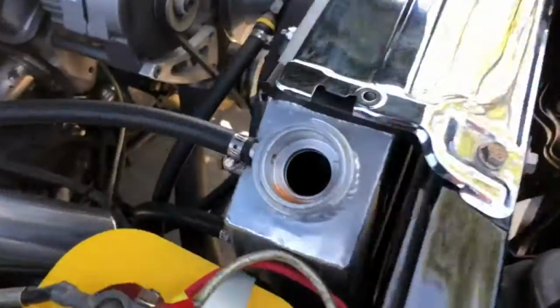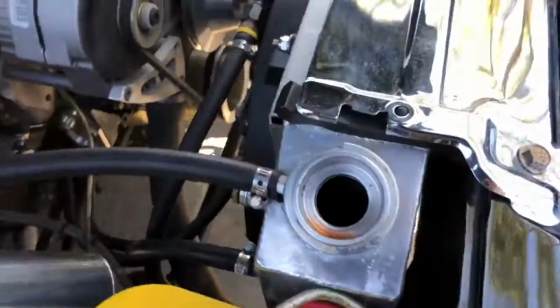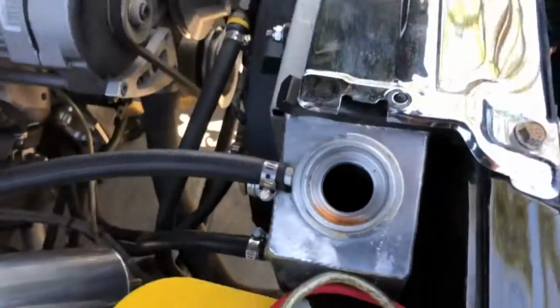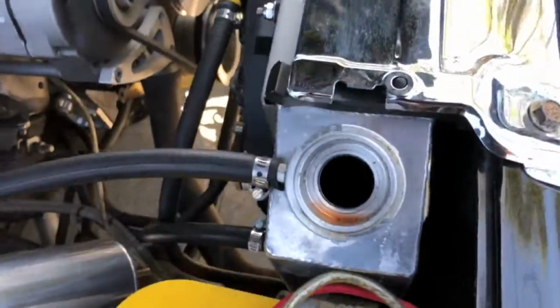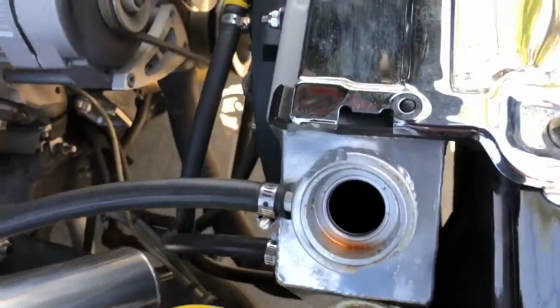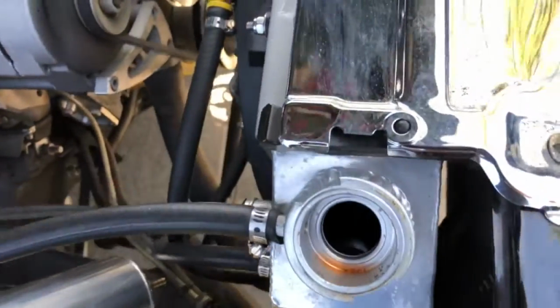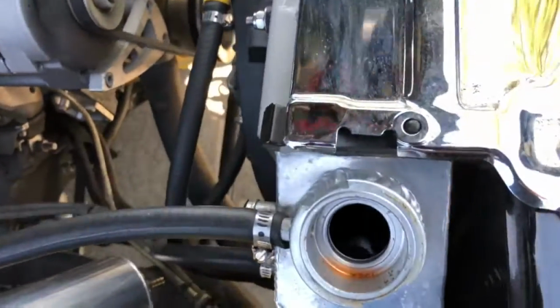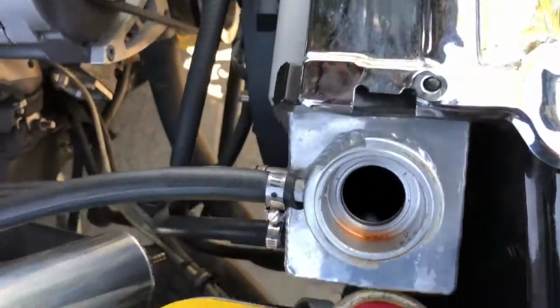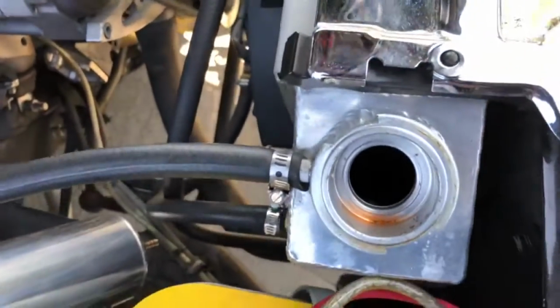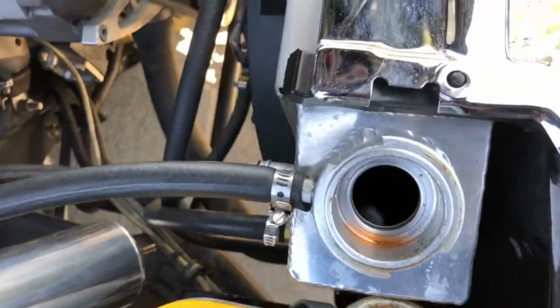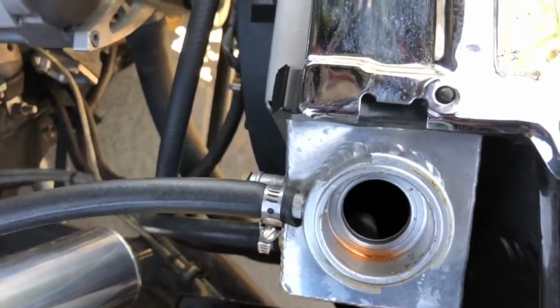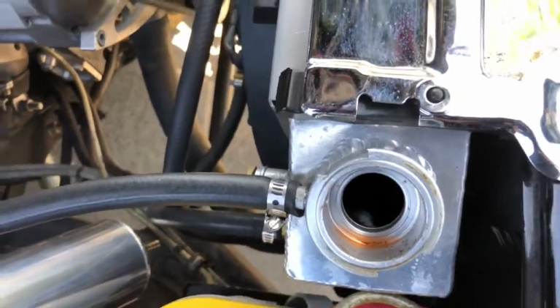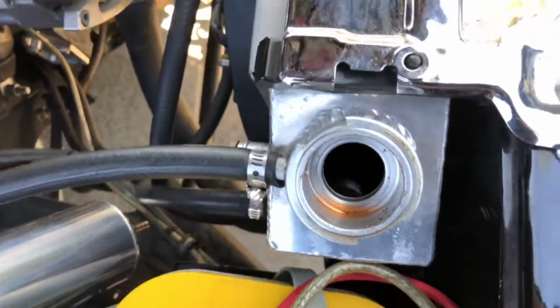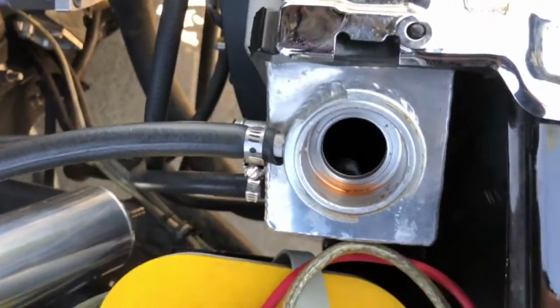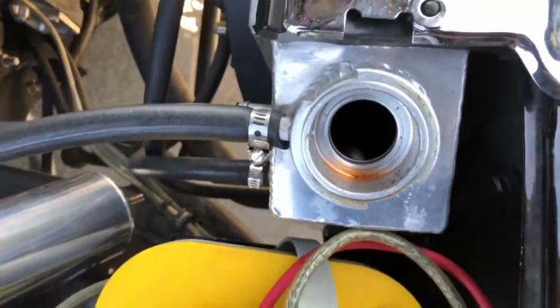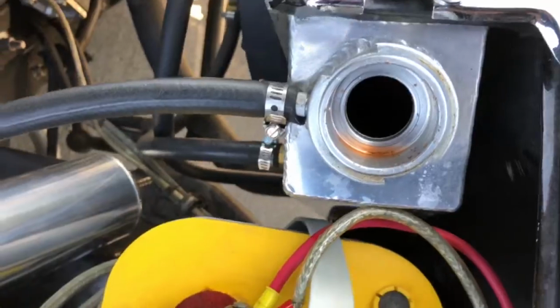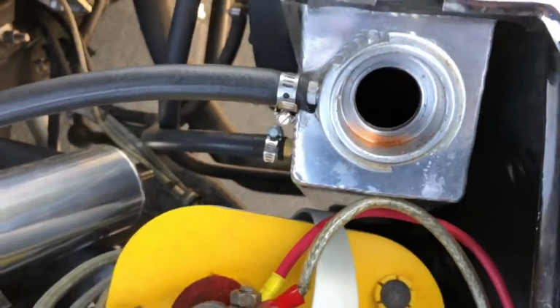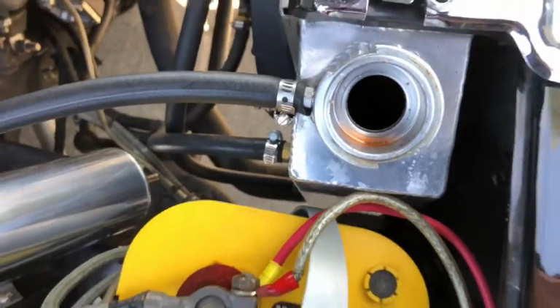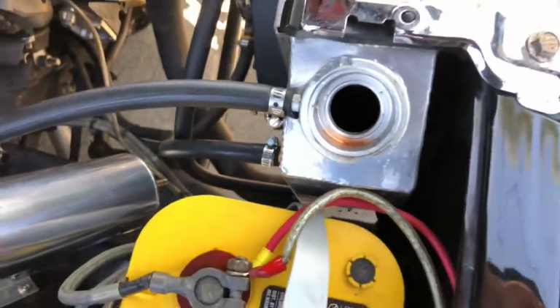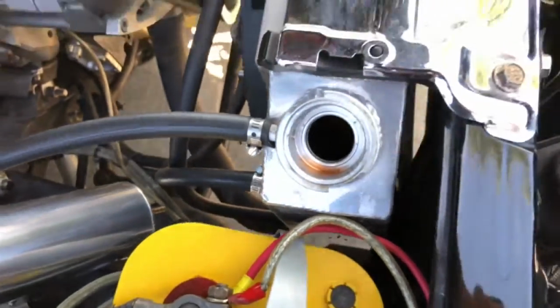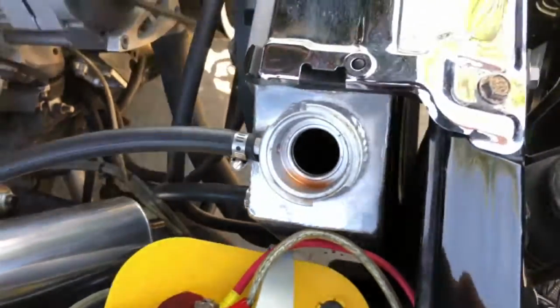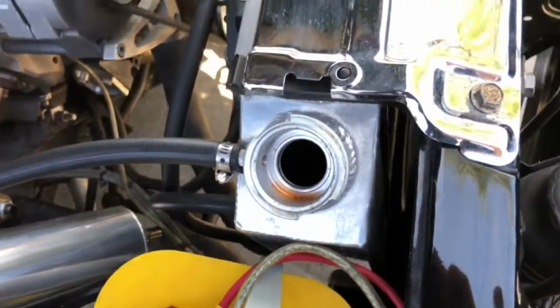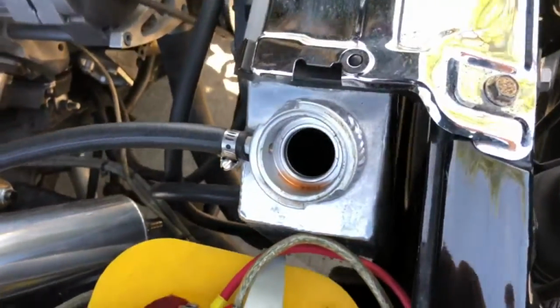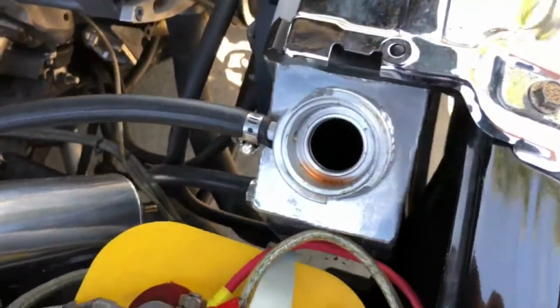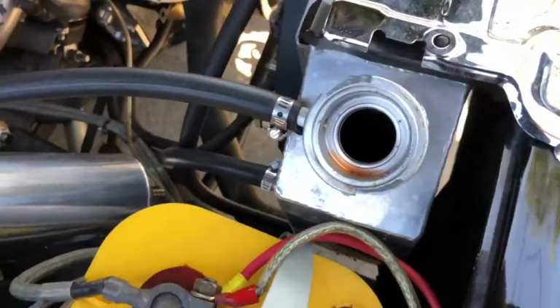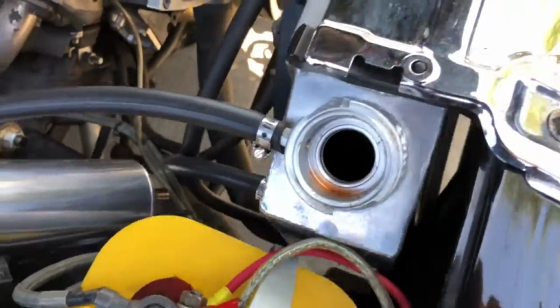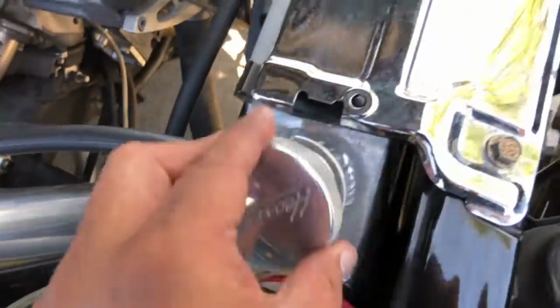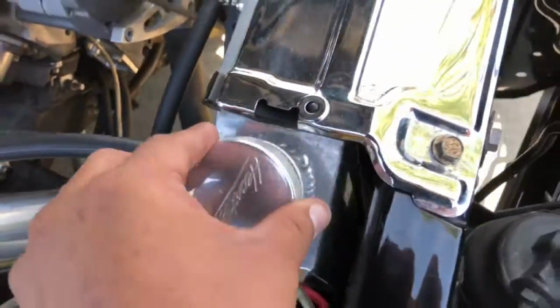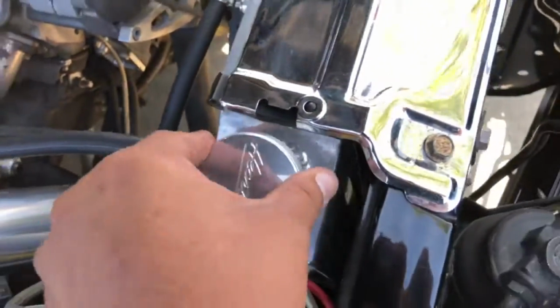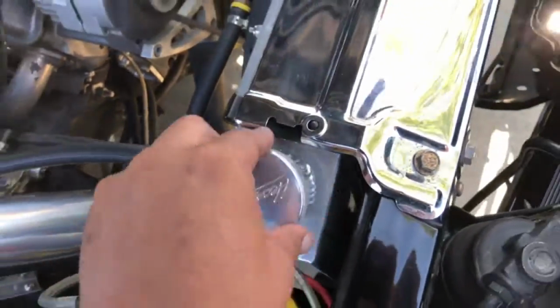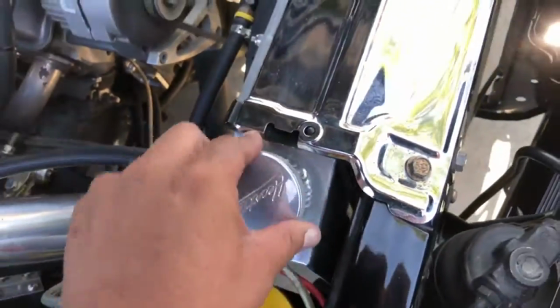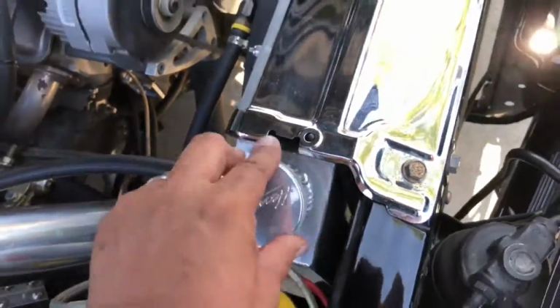Unfortunately I can't get a great view, but I can see — it's kind of dark. I don't see any bubbling, I don't see any pieces of oil.